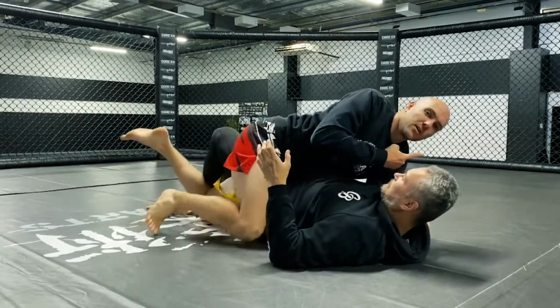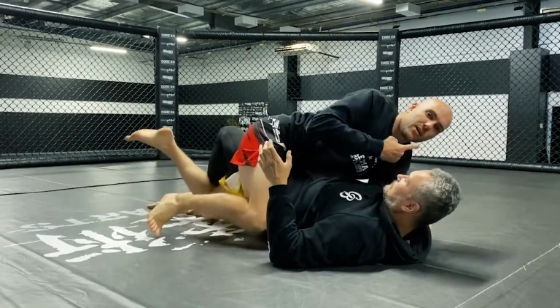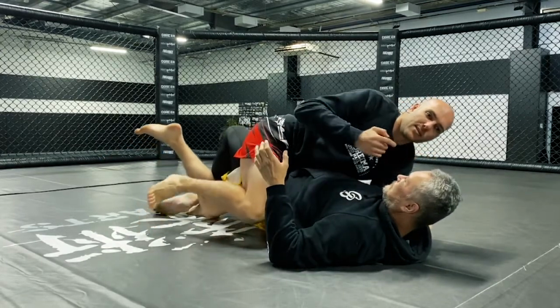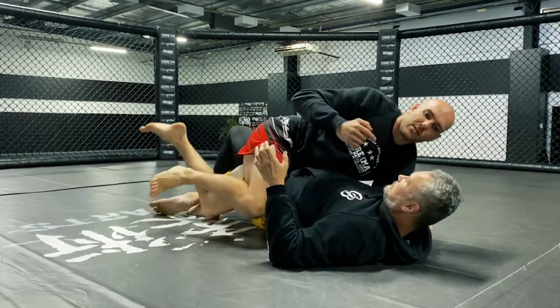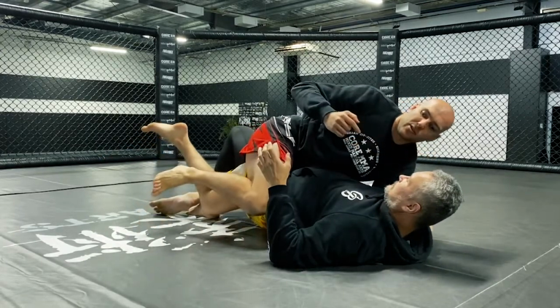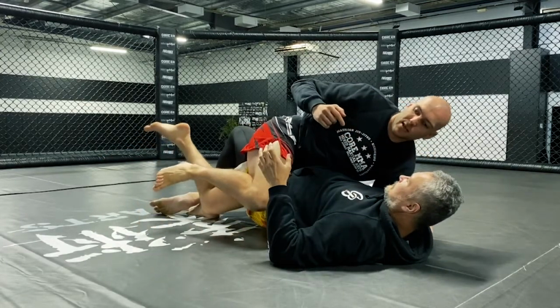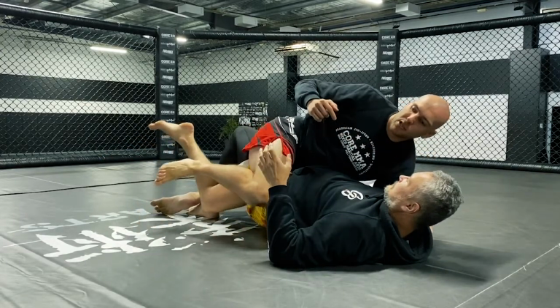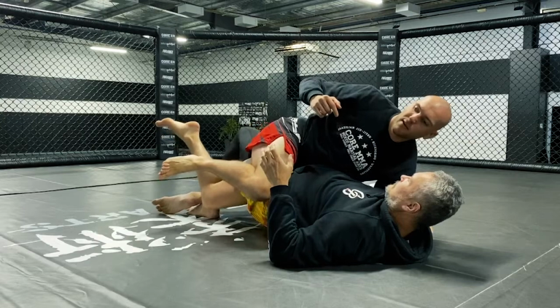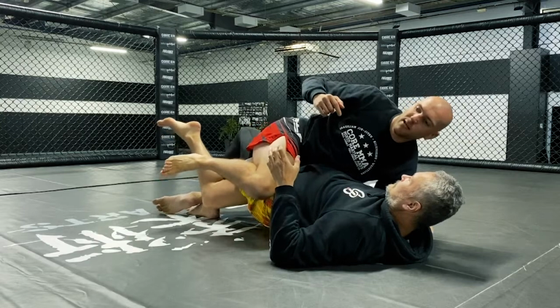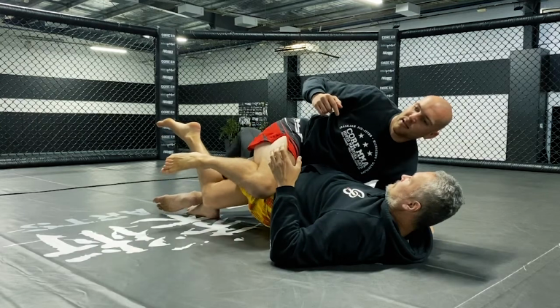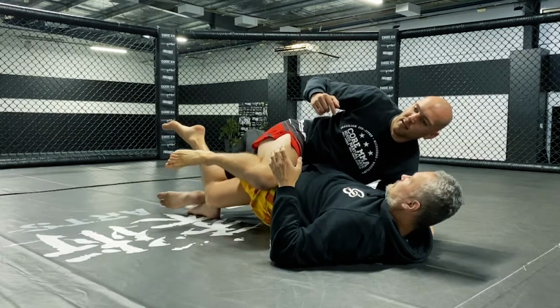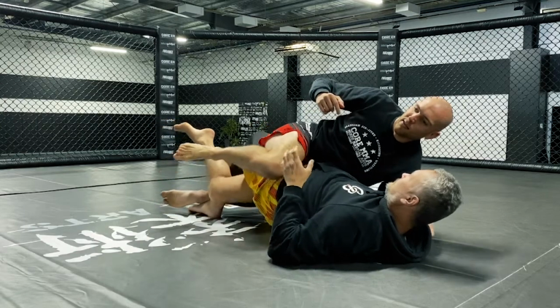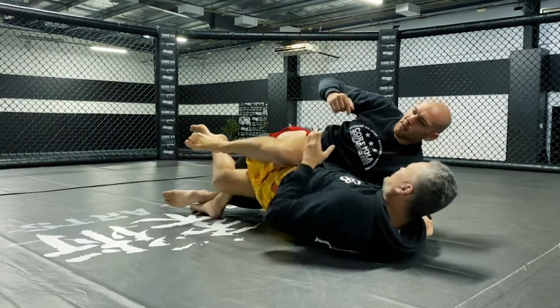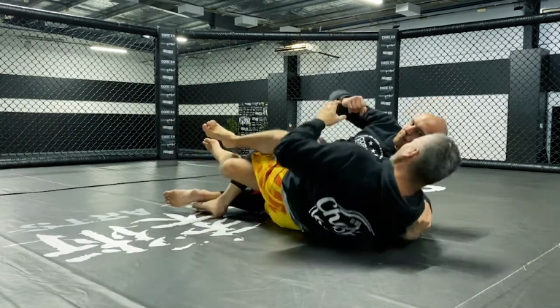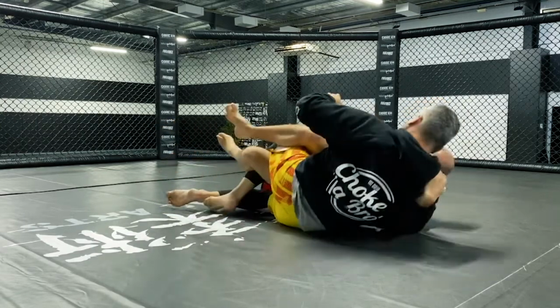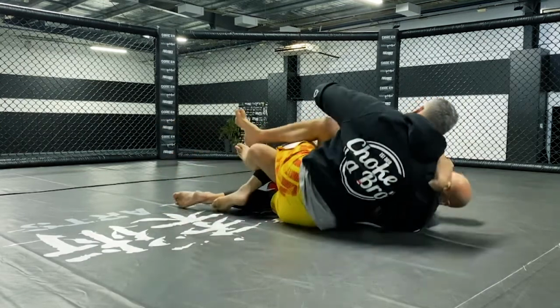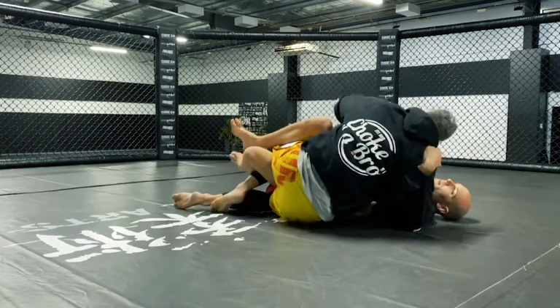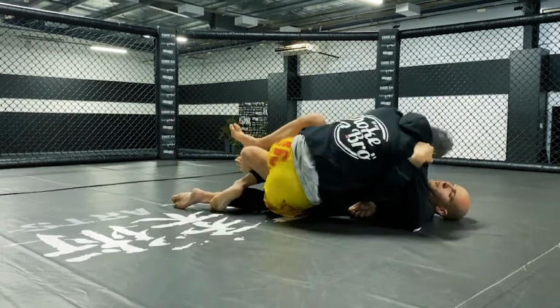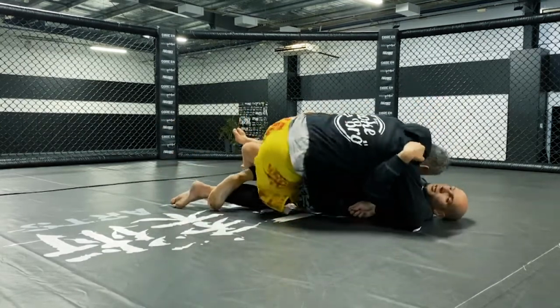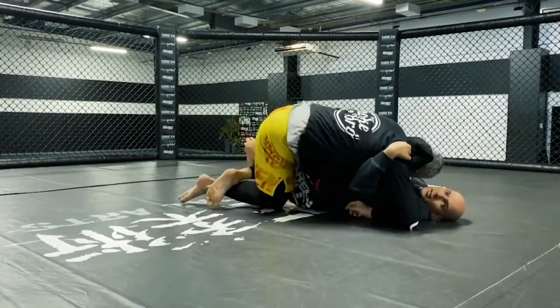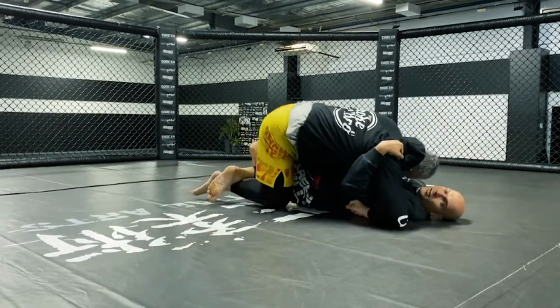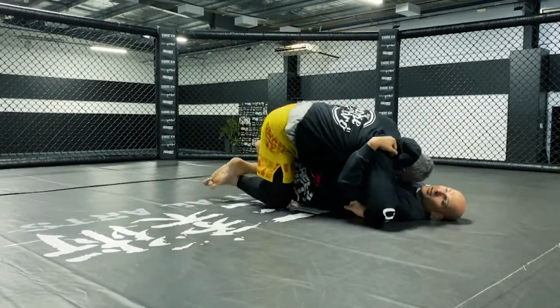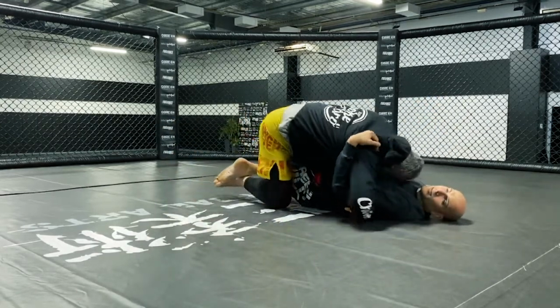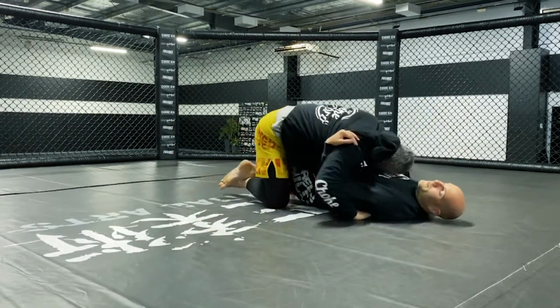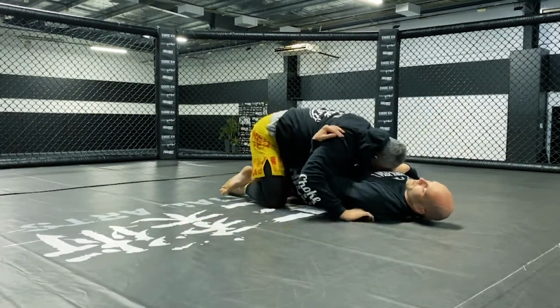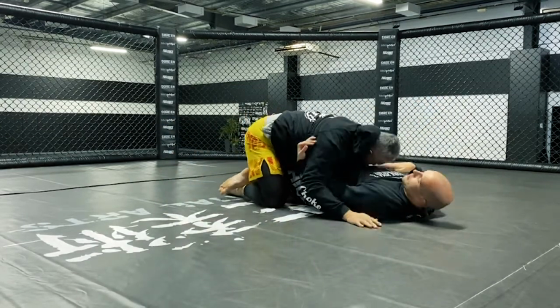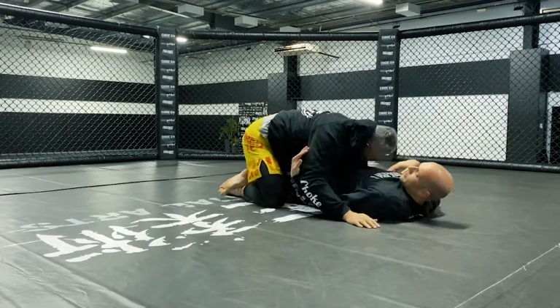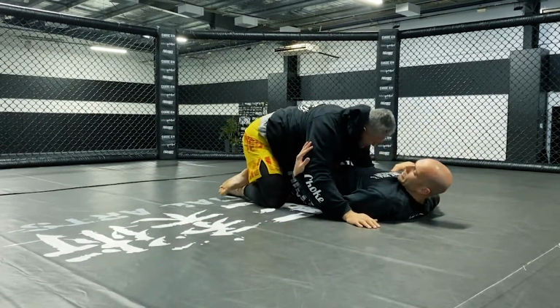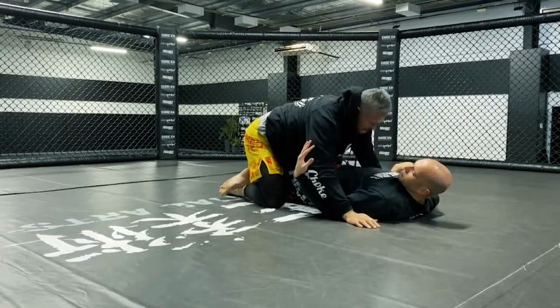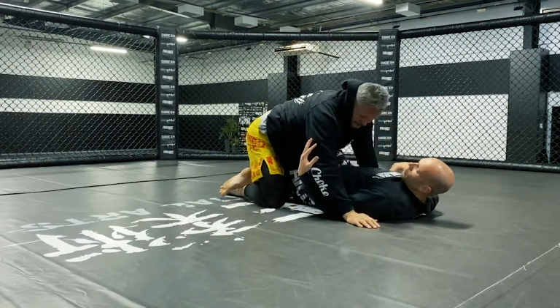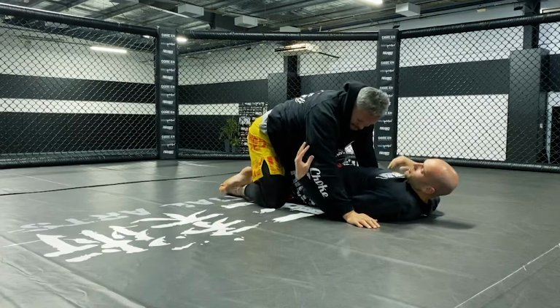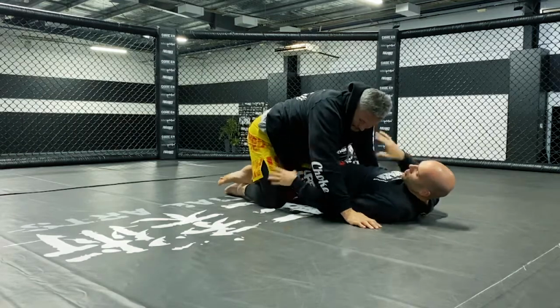So he can start to turn his hips over, boom, hit the floor, and he's right up on top.